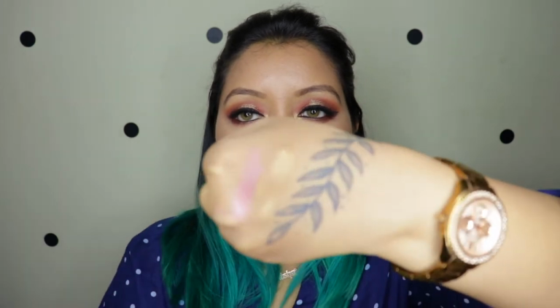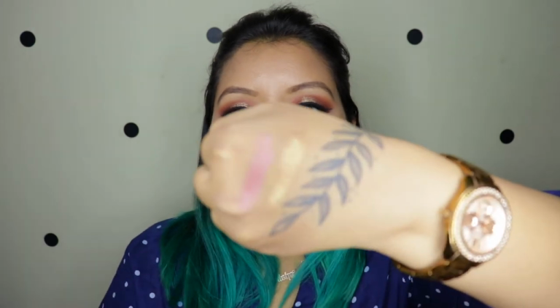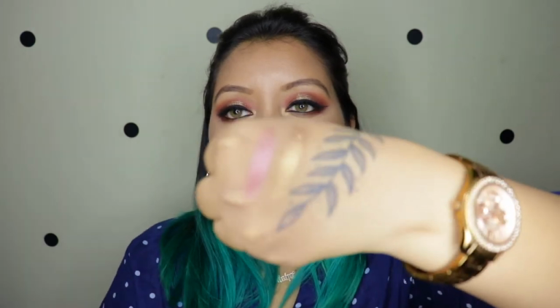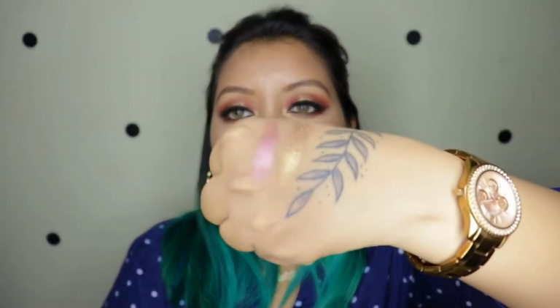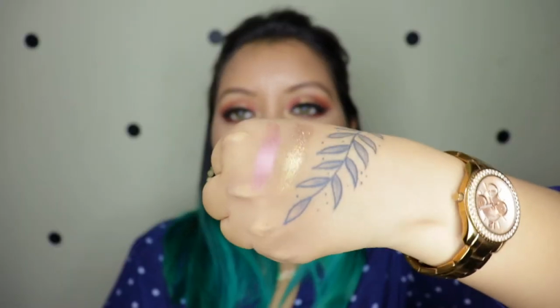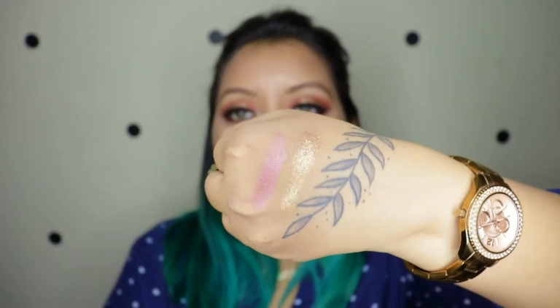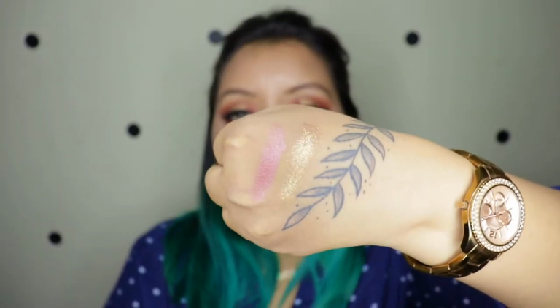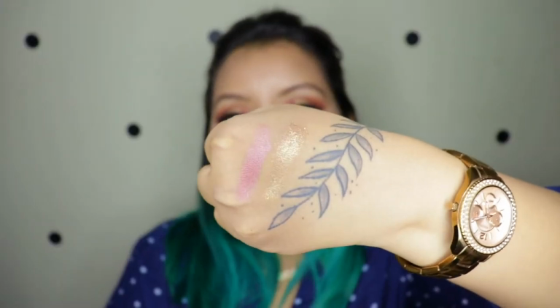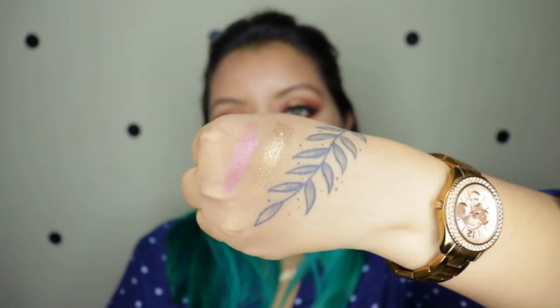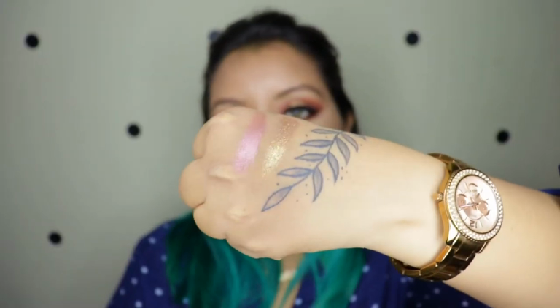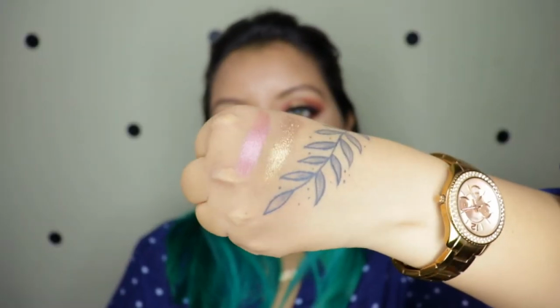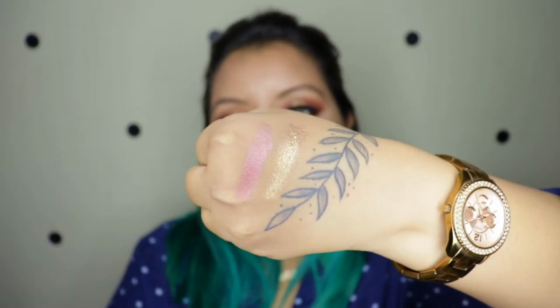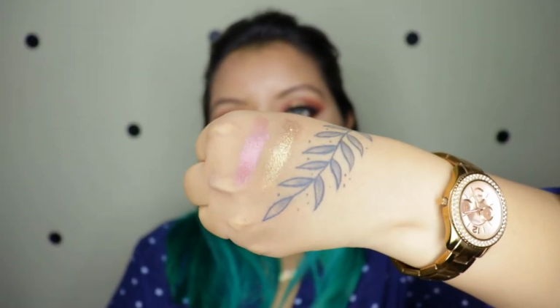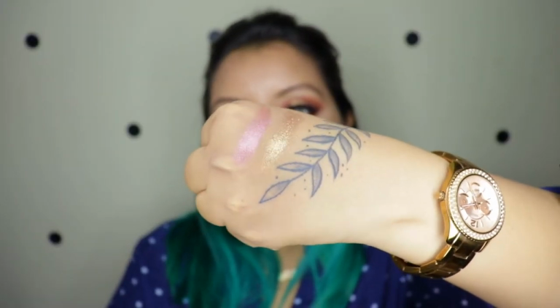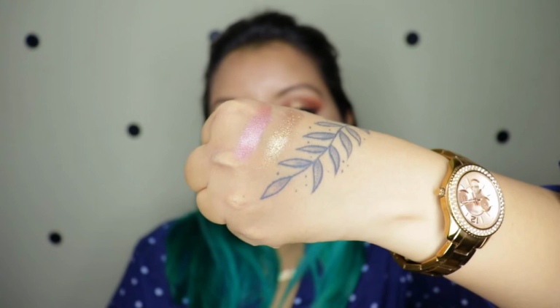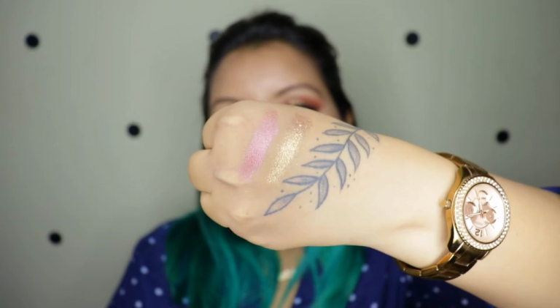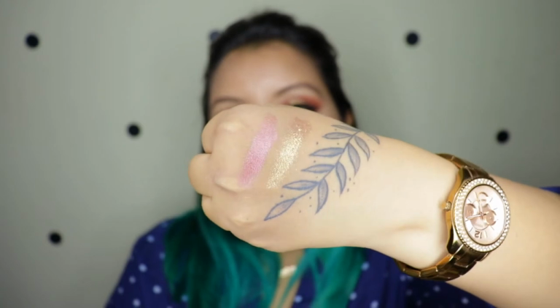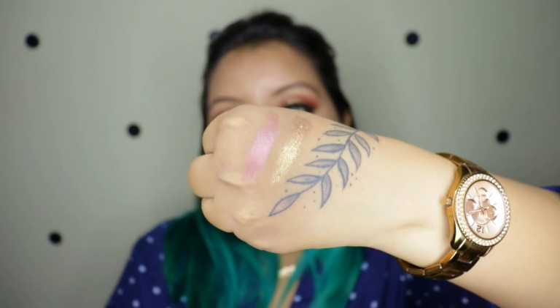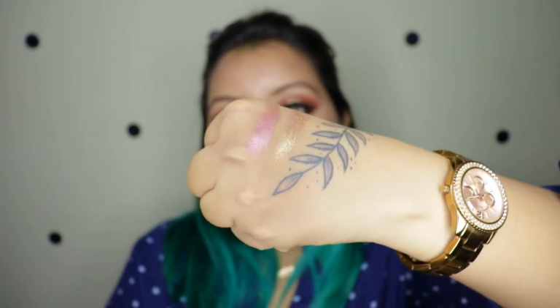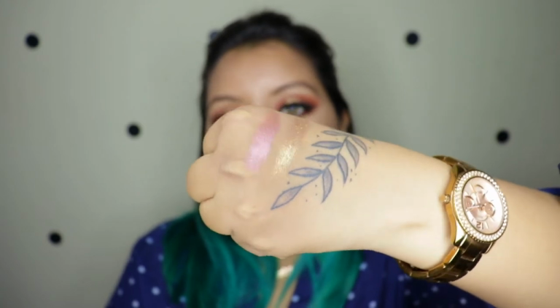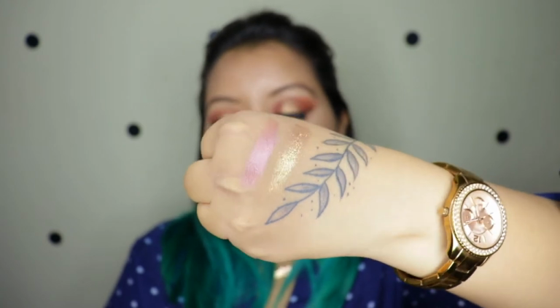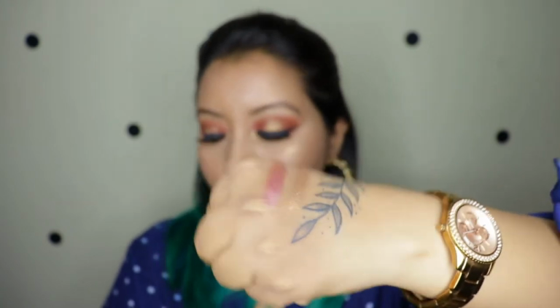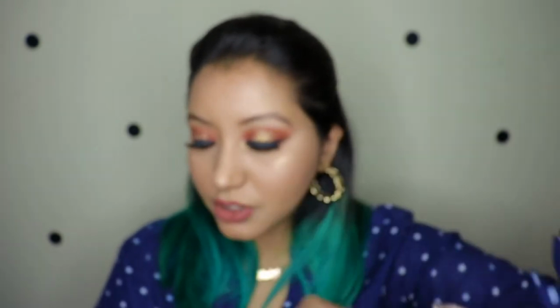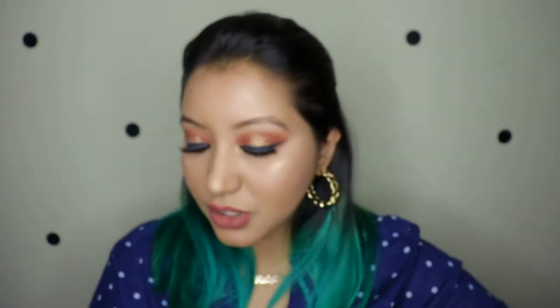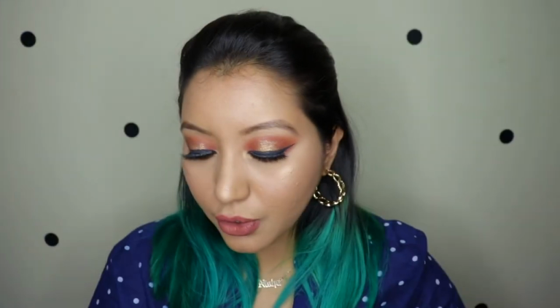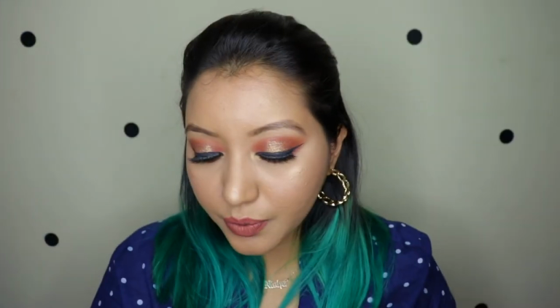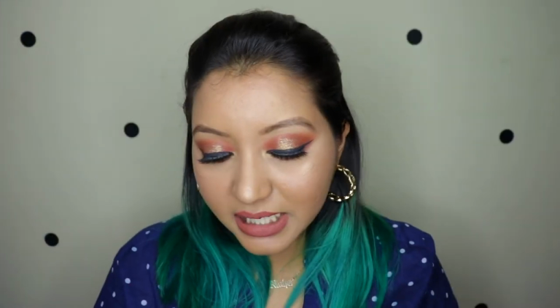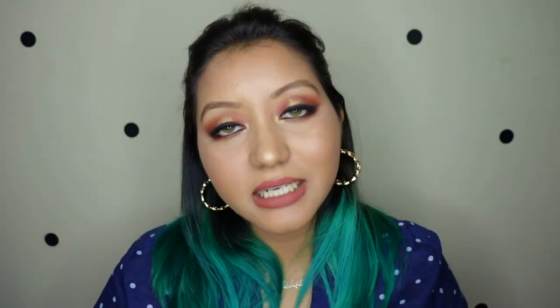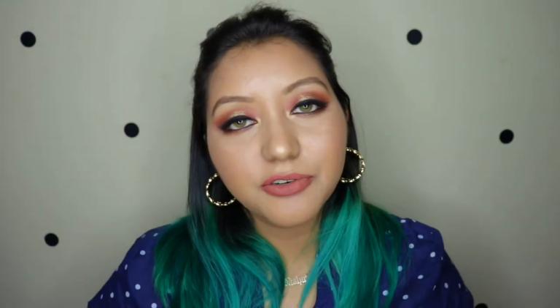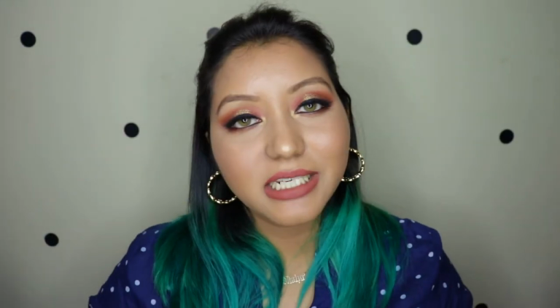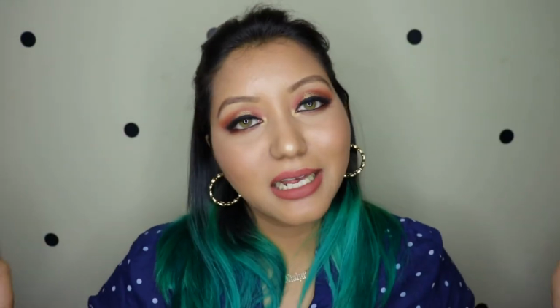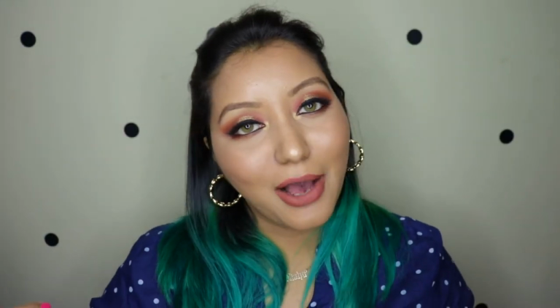So this is the rose gold shade as well. I have done the swatches so you will see them right now.